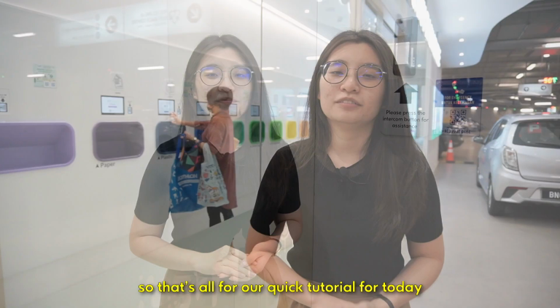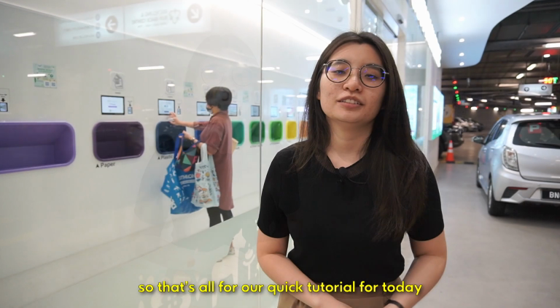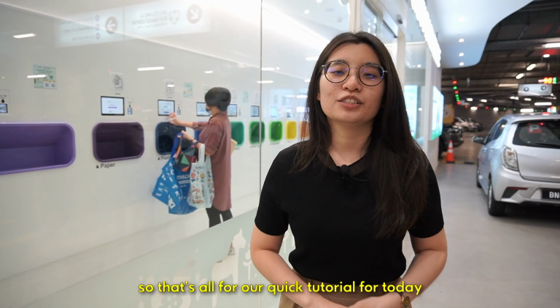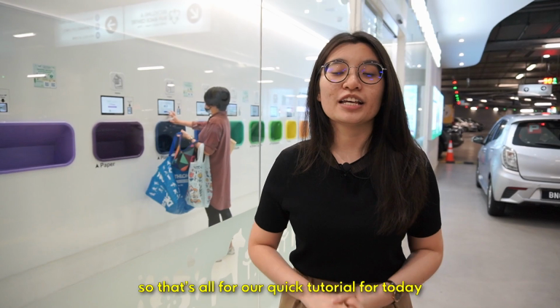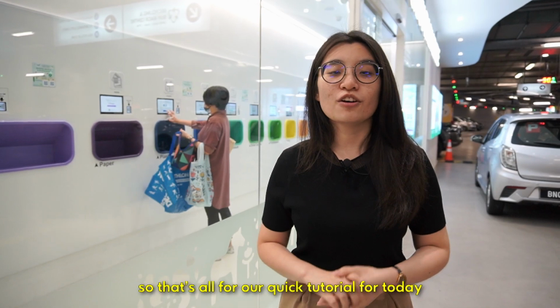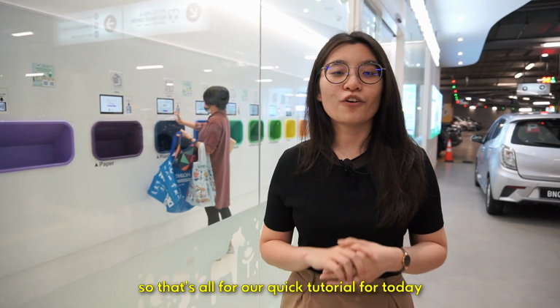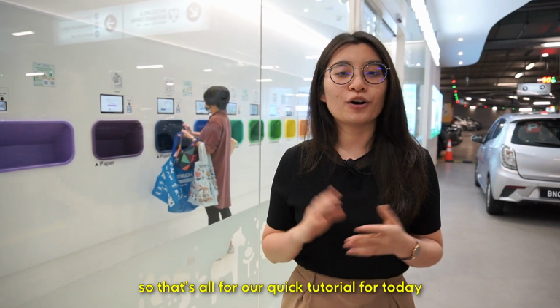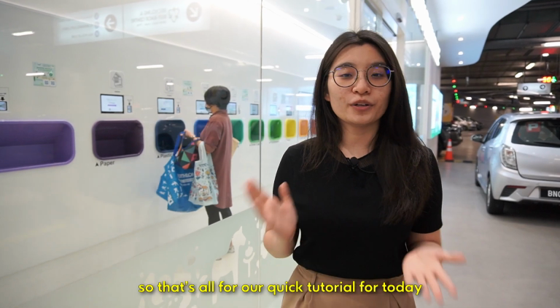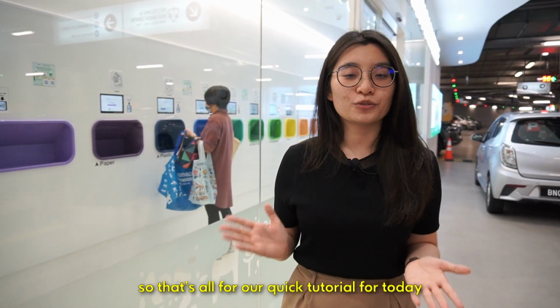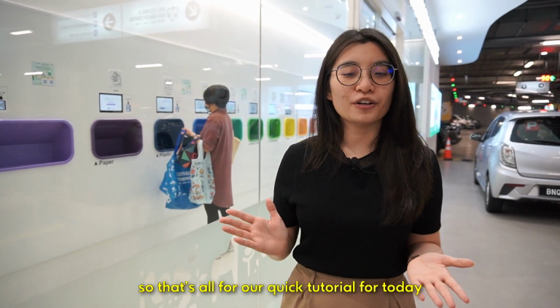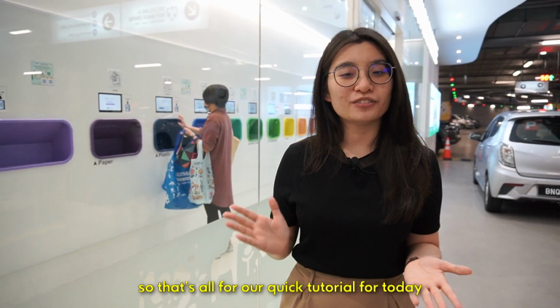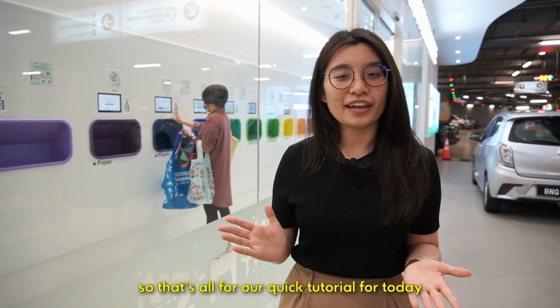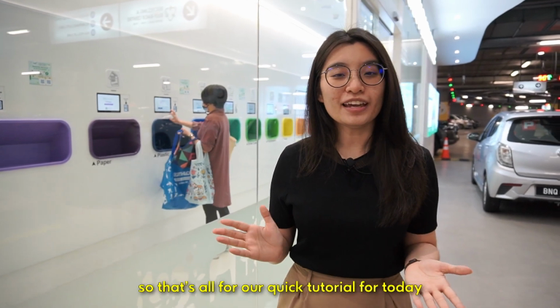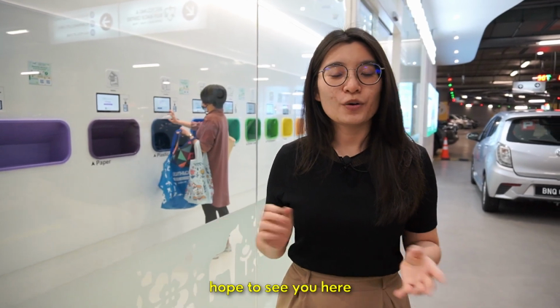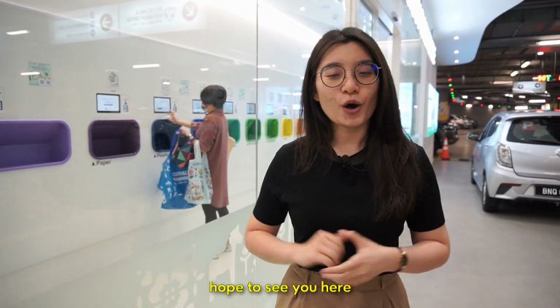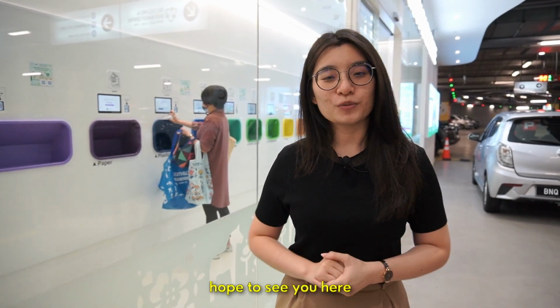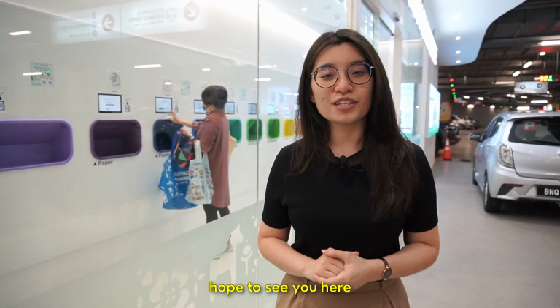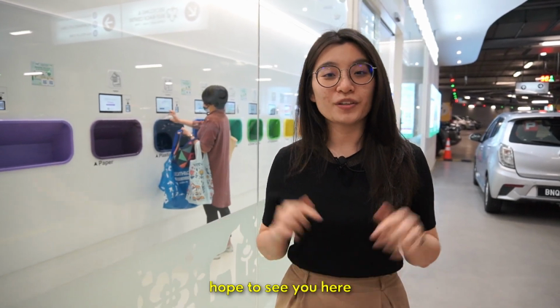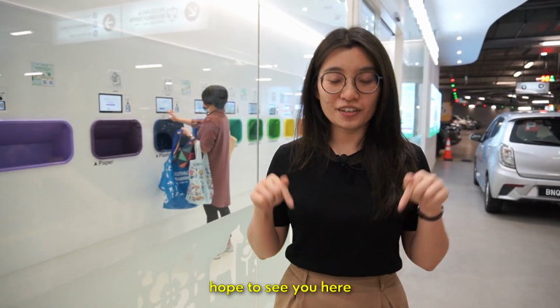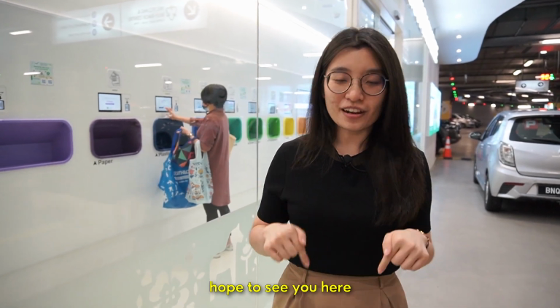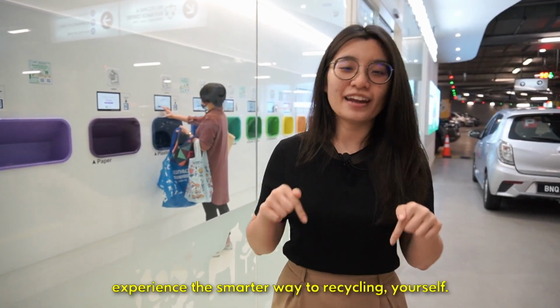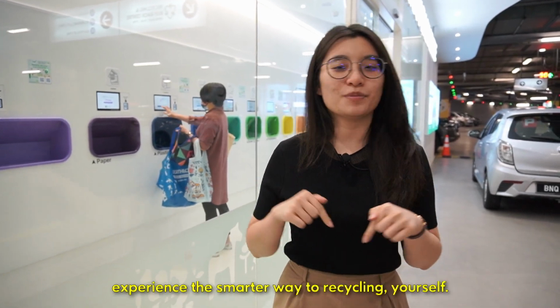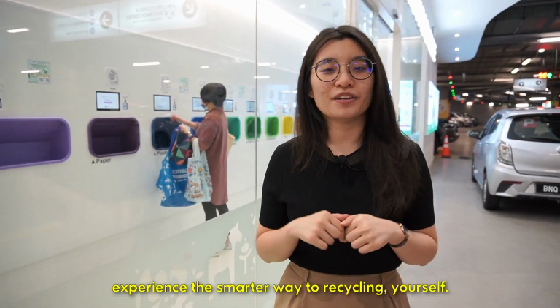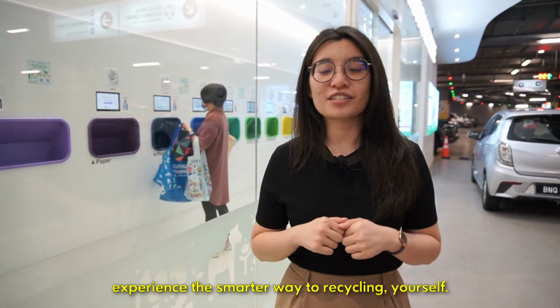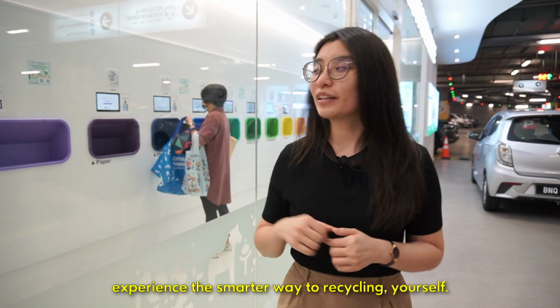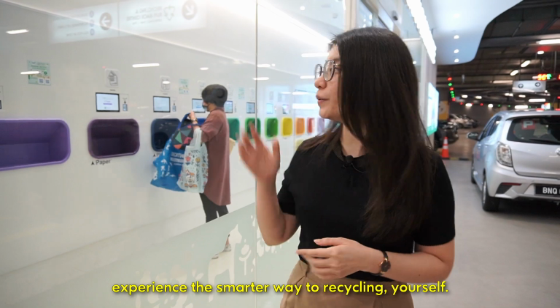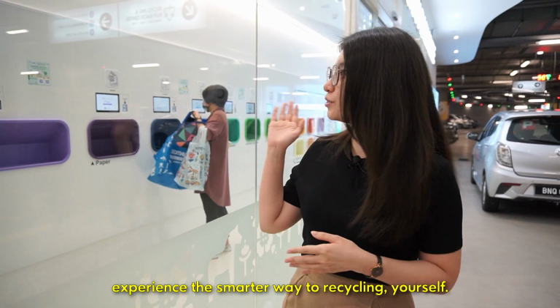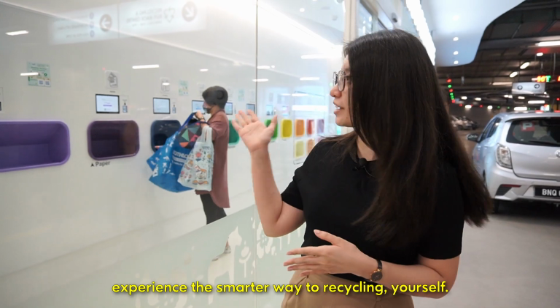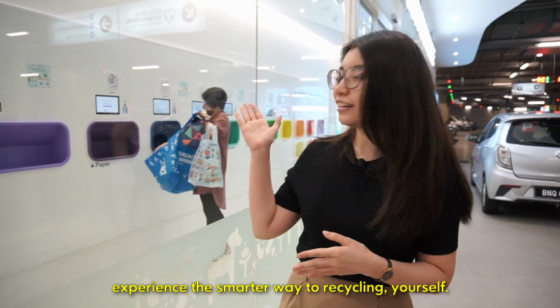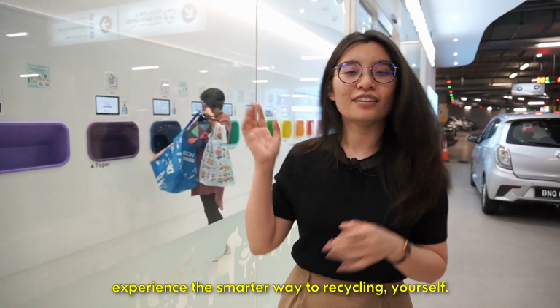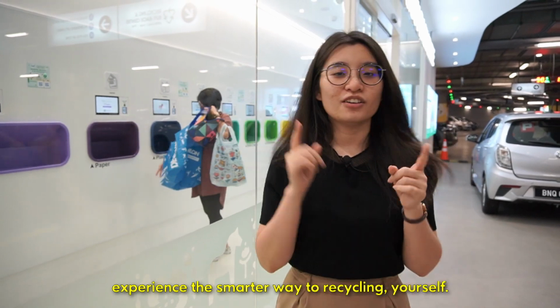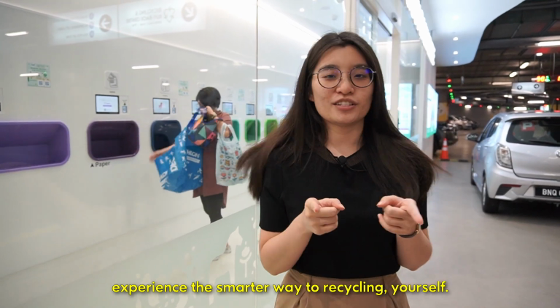That's all for our quick tutorial today. We hope to see you here and experience the smarter way to recycling yourself.